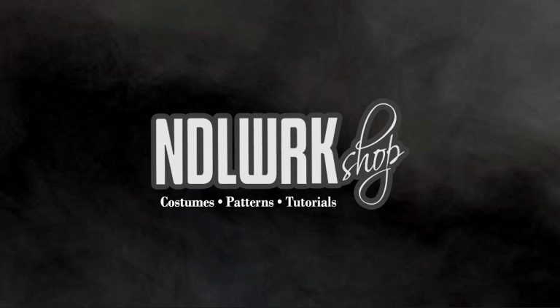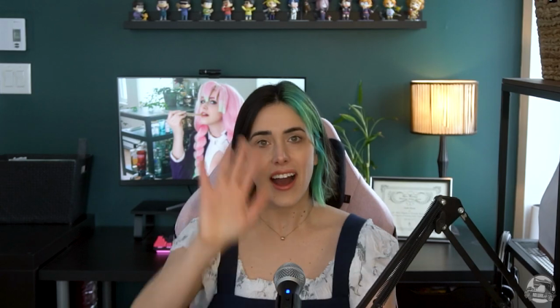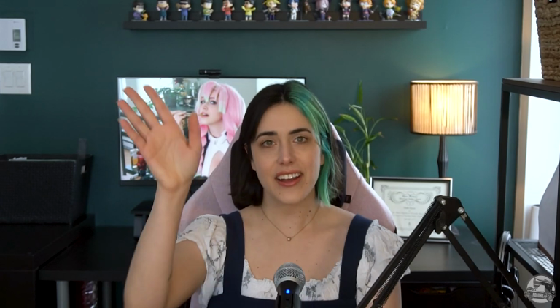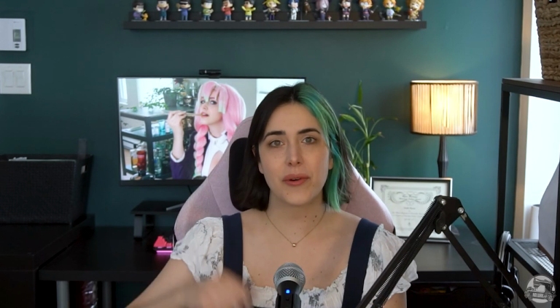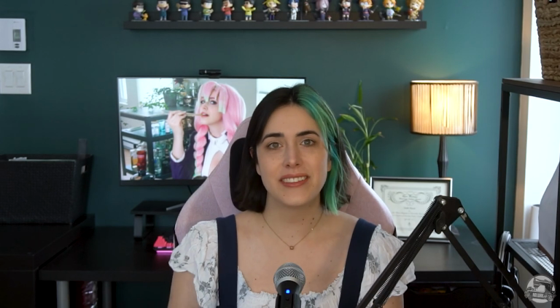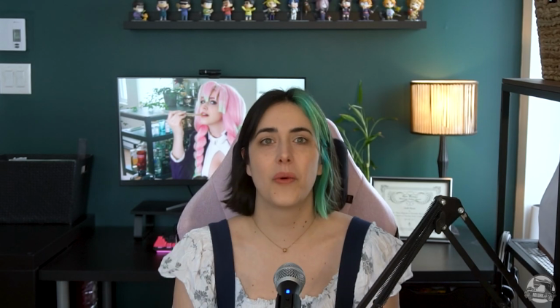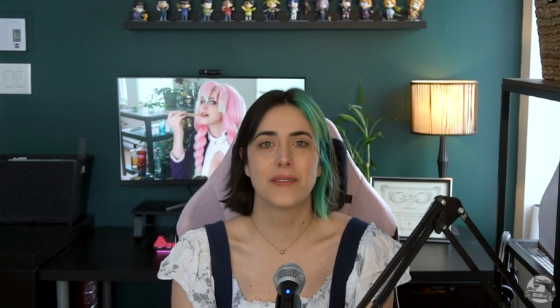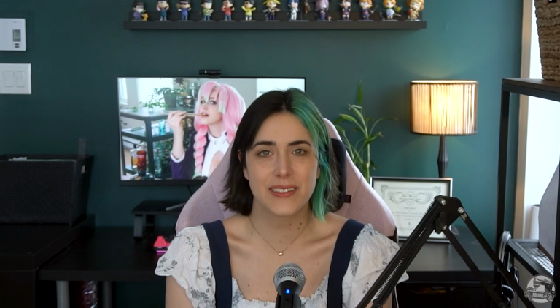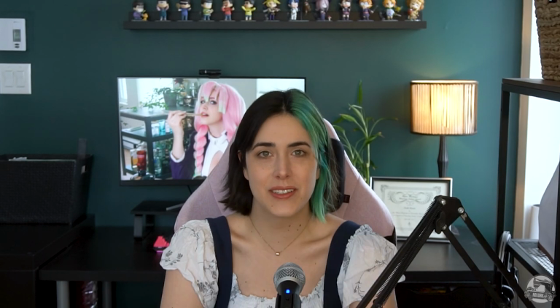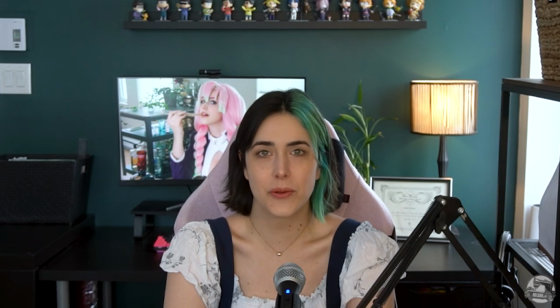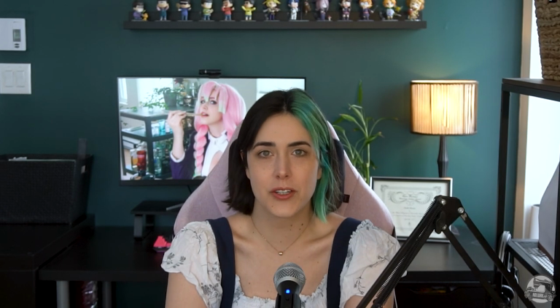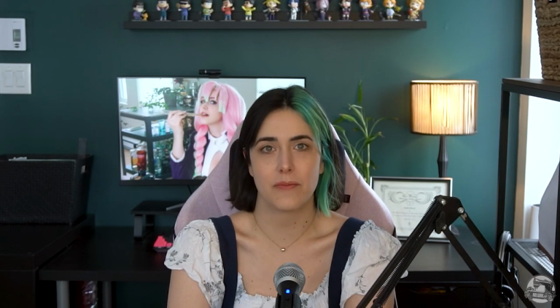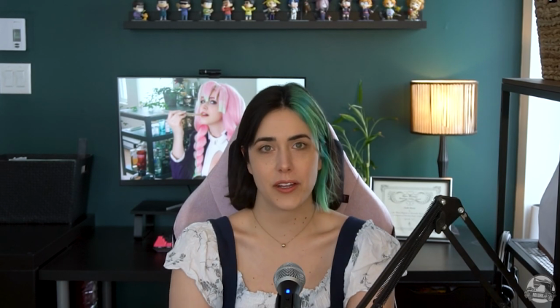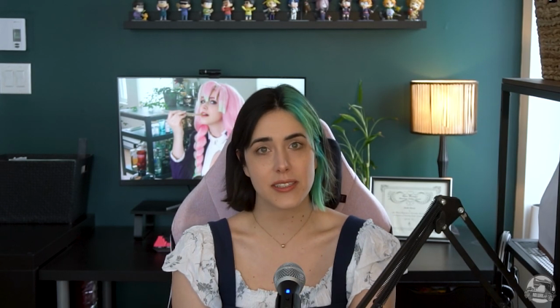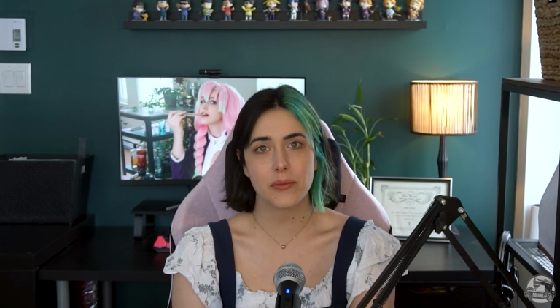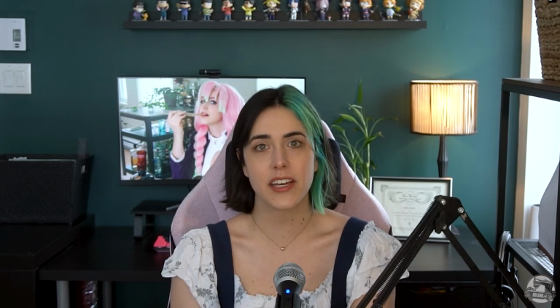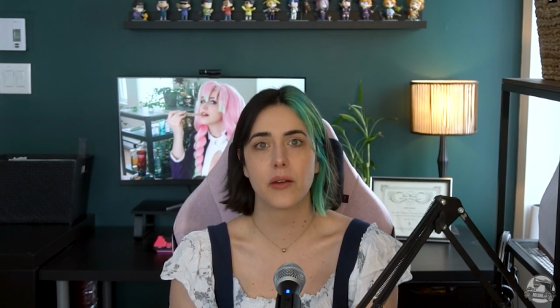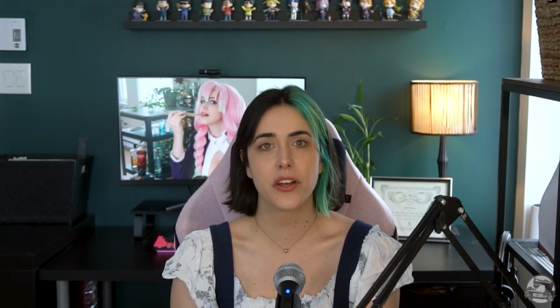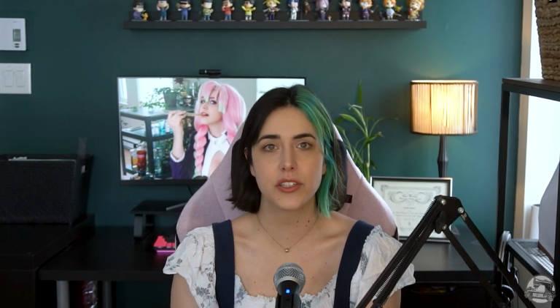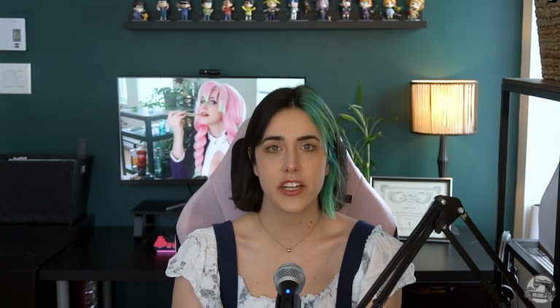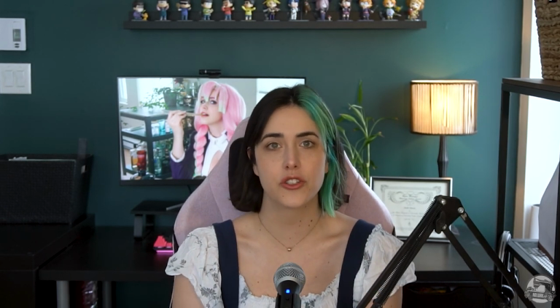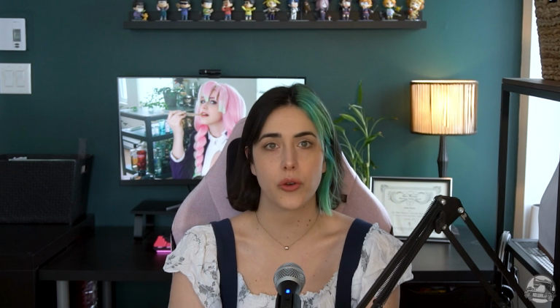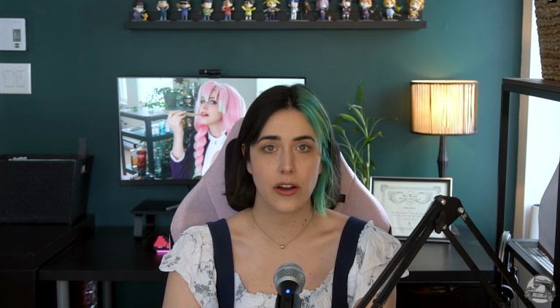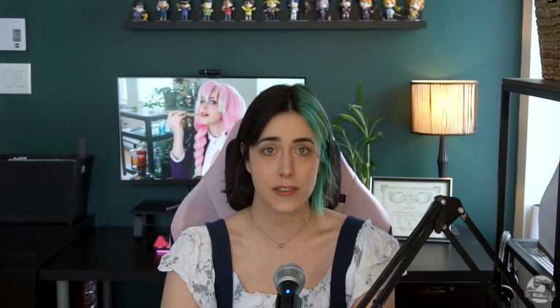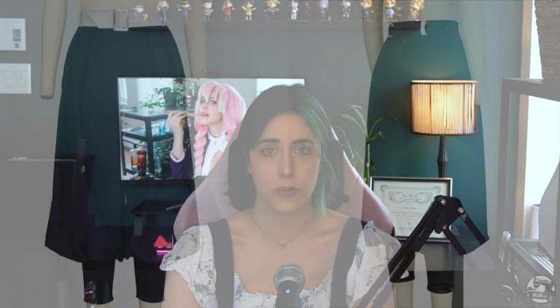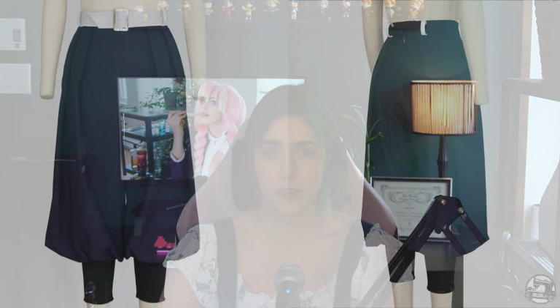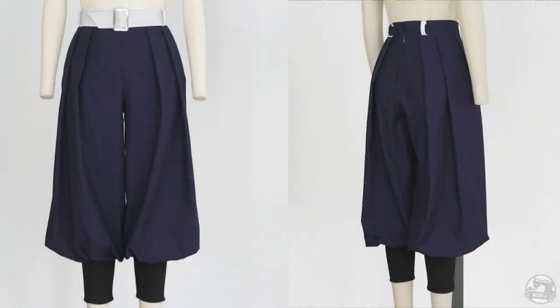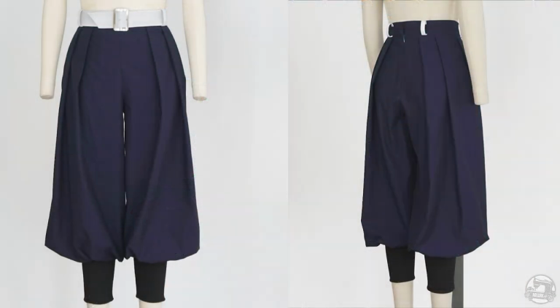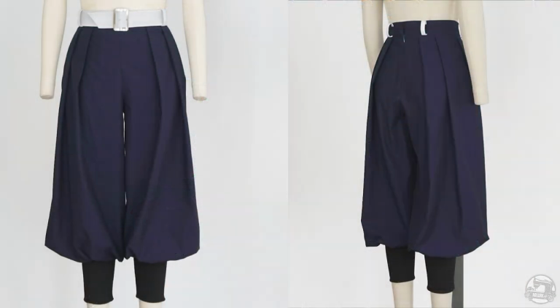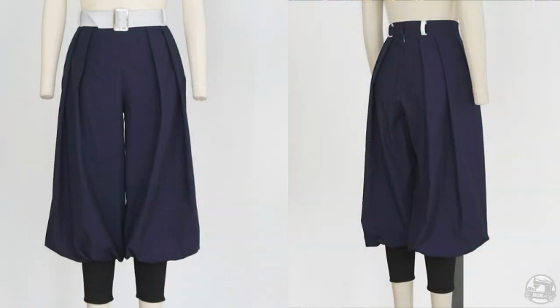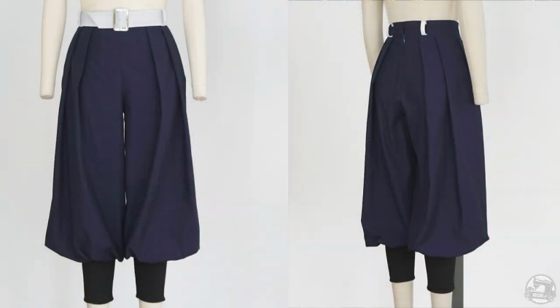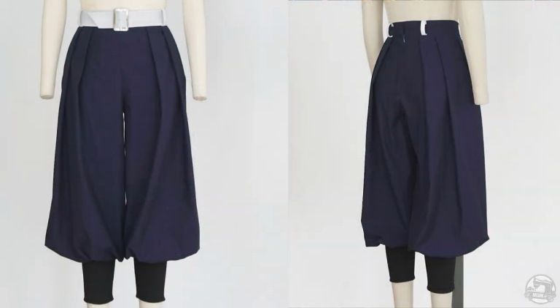Hi everyone! Welcome back to Needle Workshop. My name is Emily and I'm here today to show you how to assemble the Demon Slayer Corpse pants.